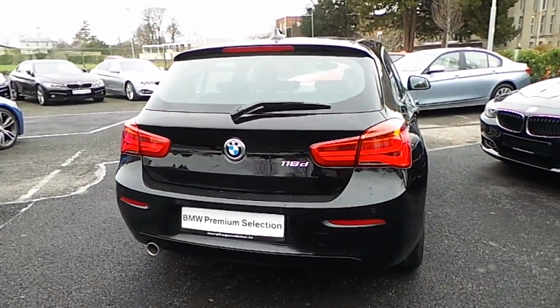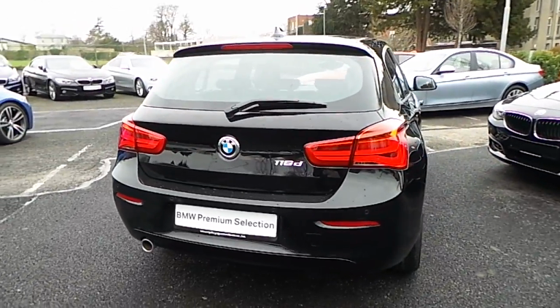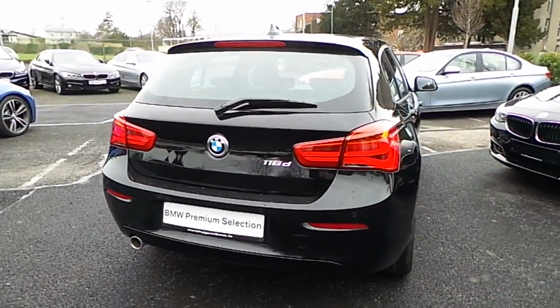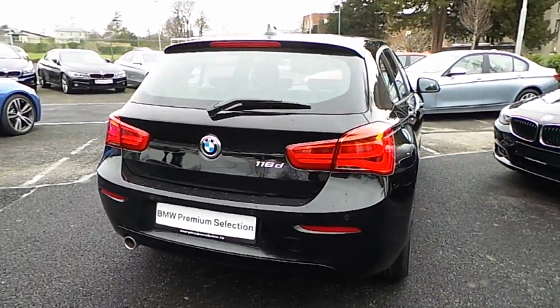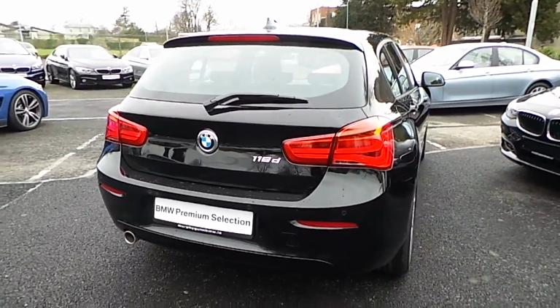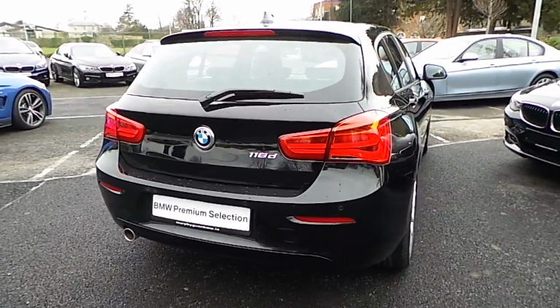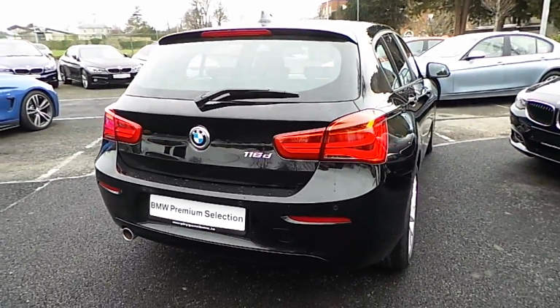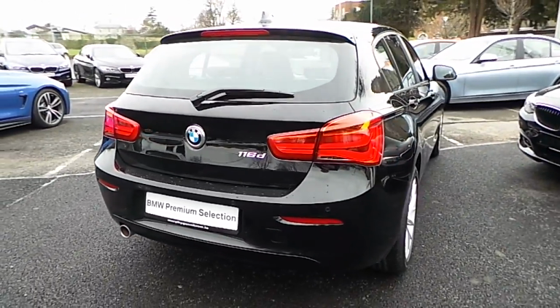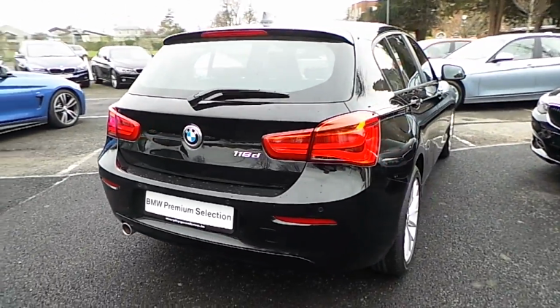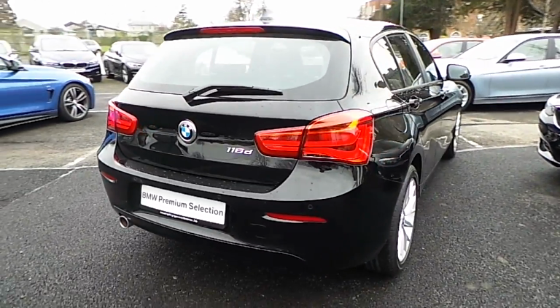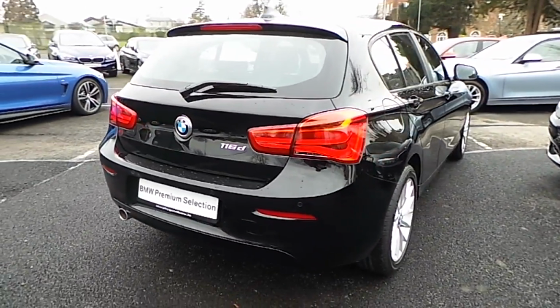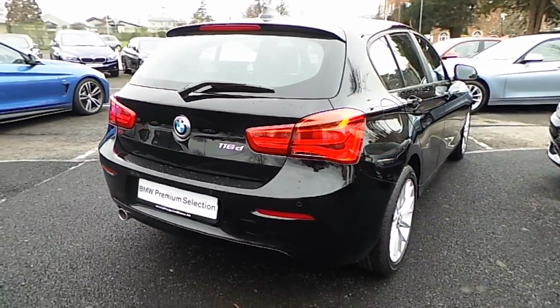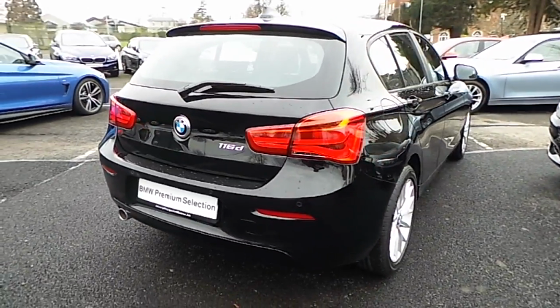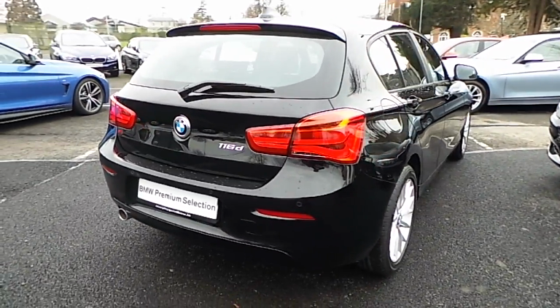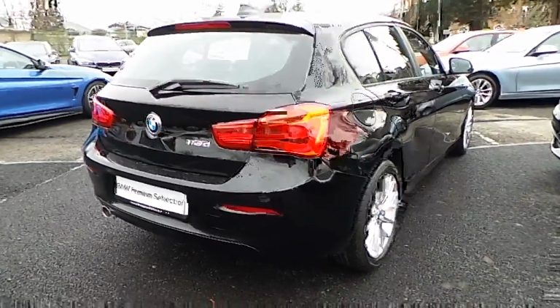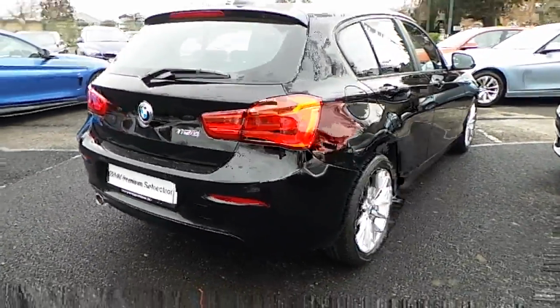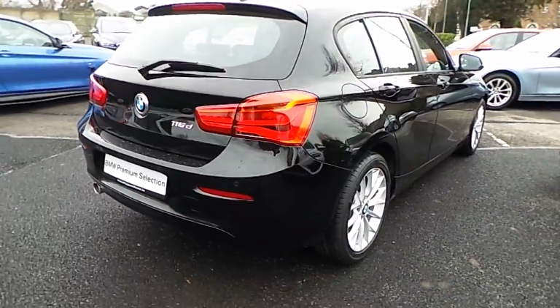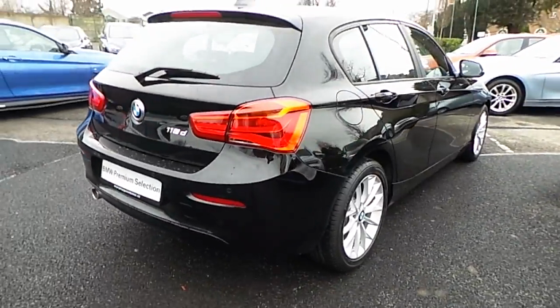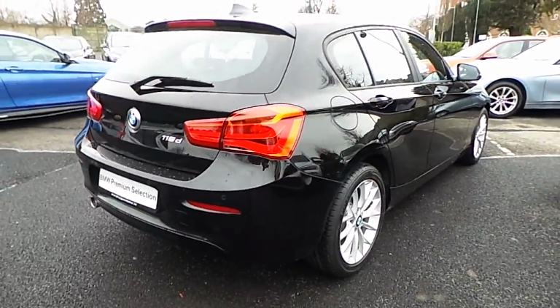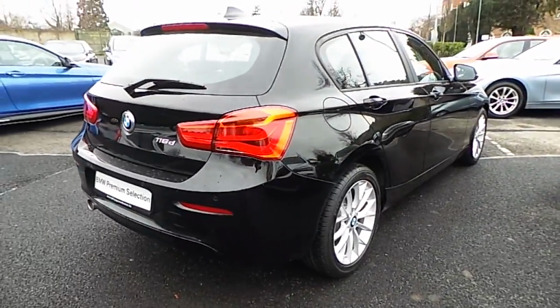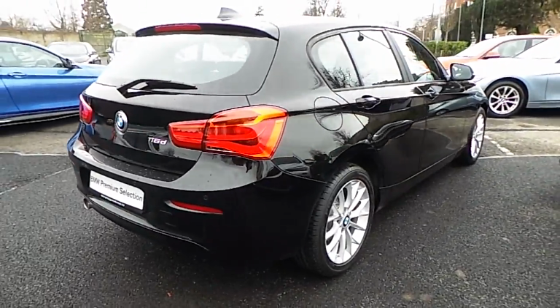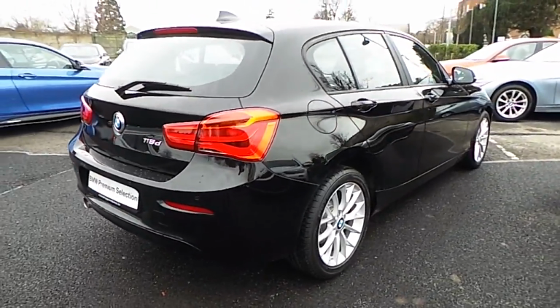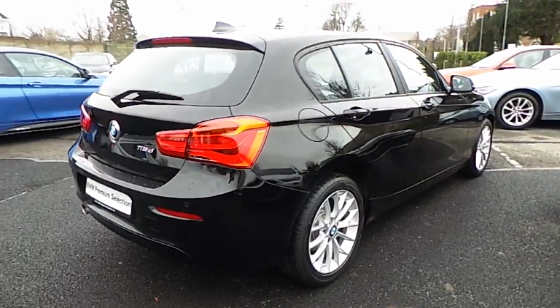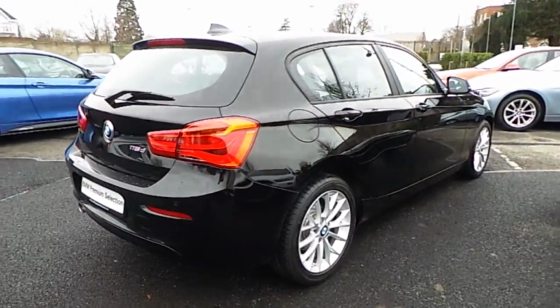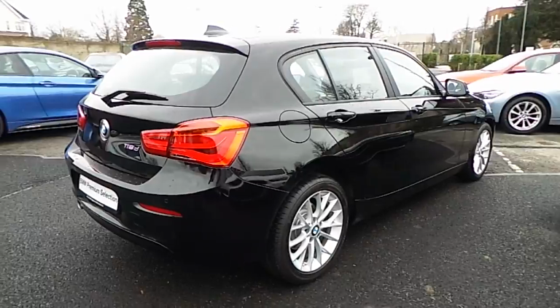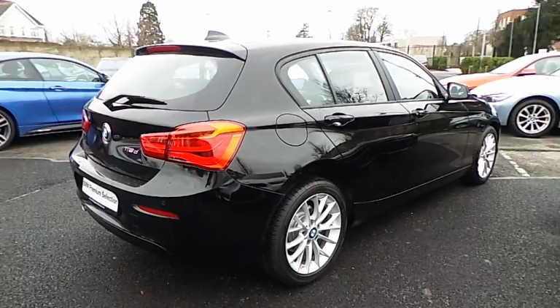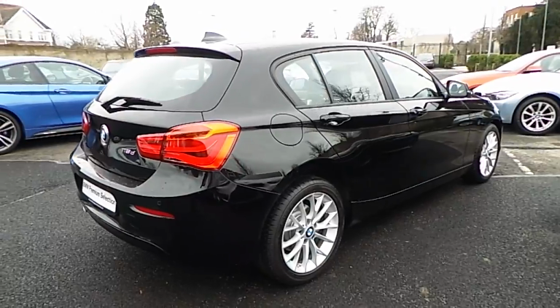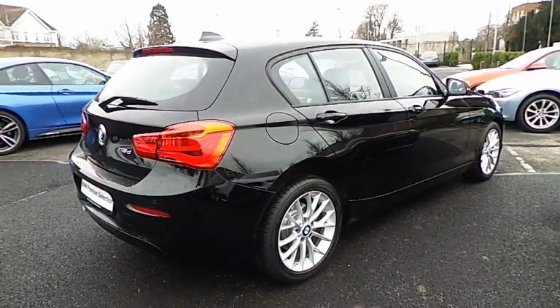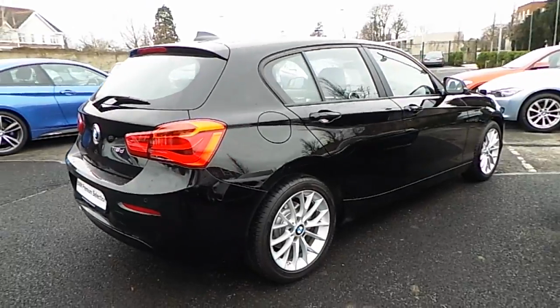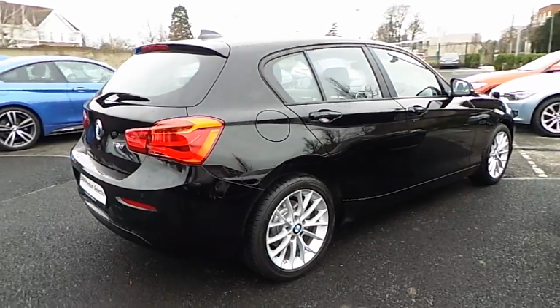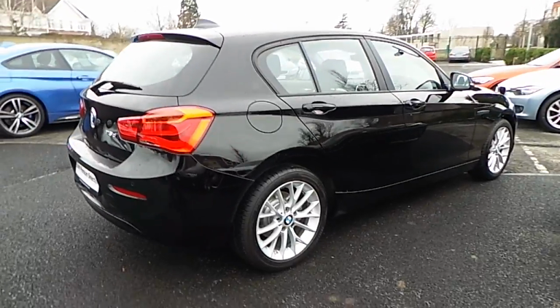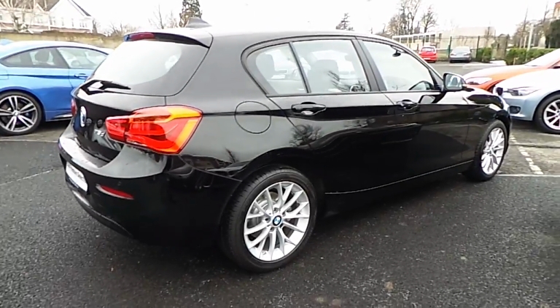This car is available to view at our showrooms at Murphine Gun, Milltown, Dublin 6.